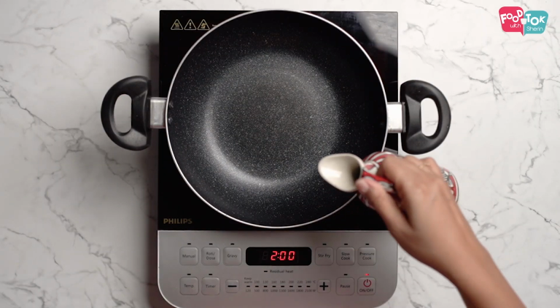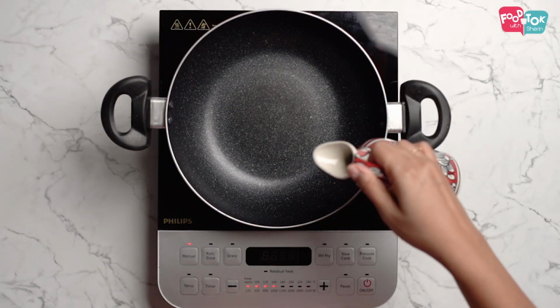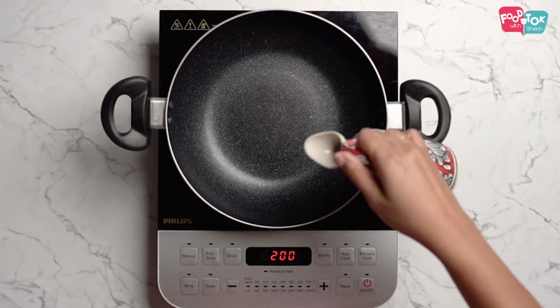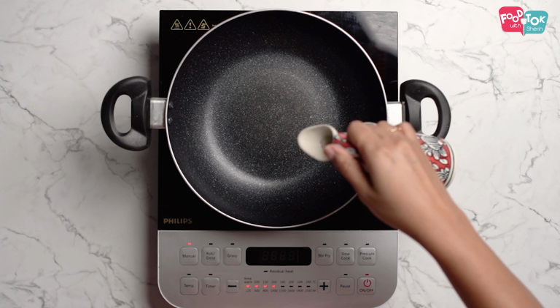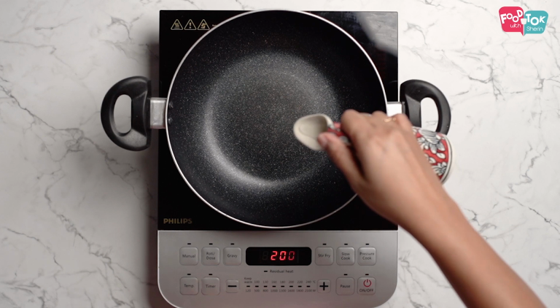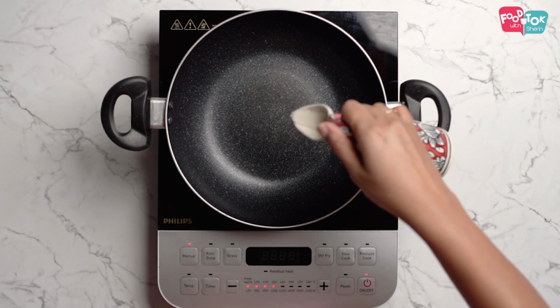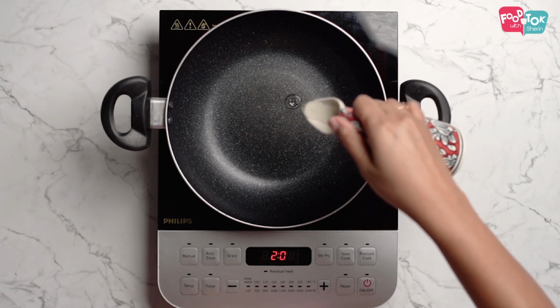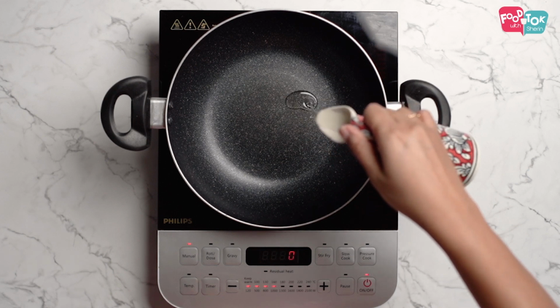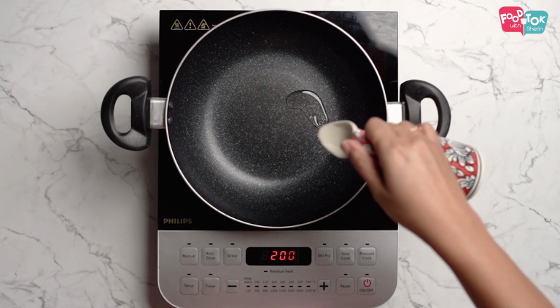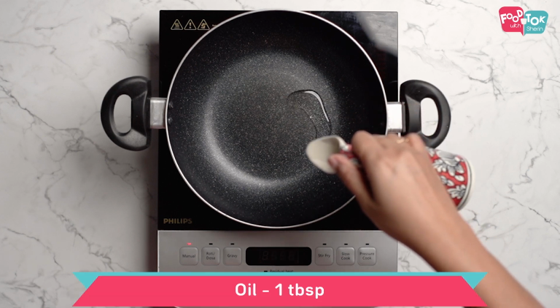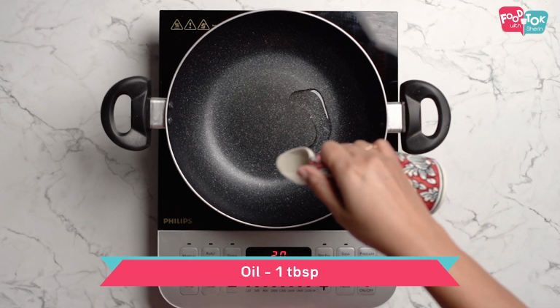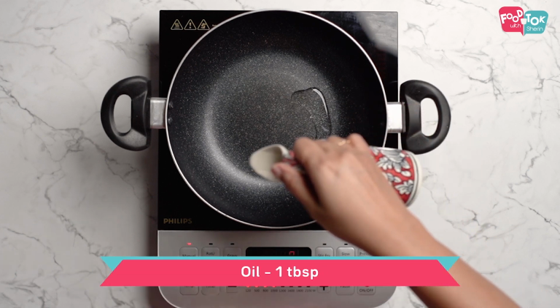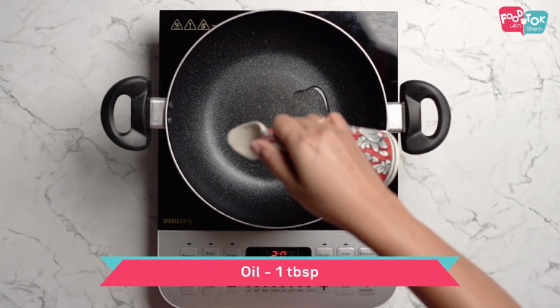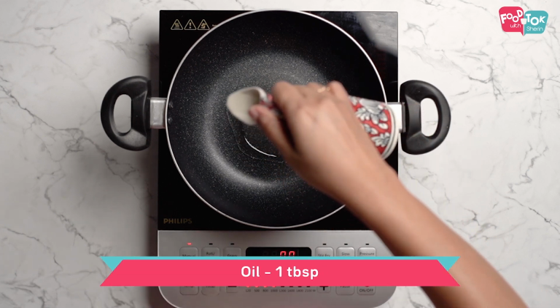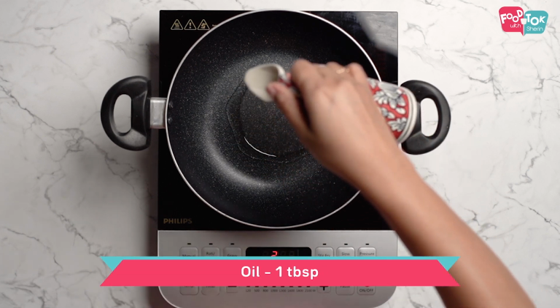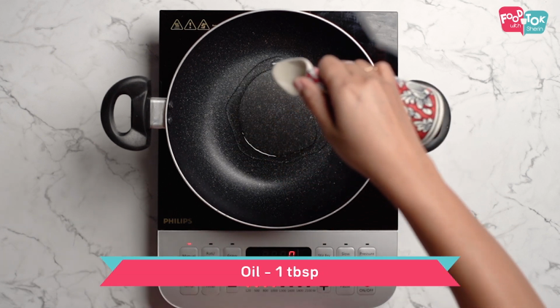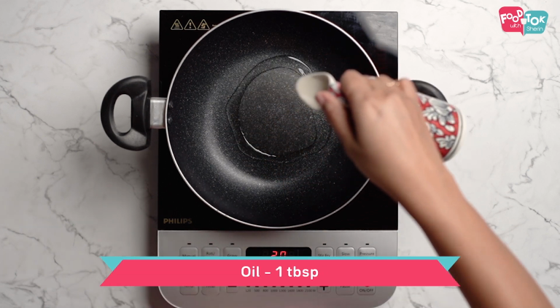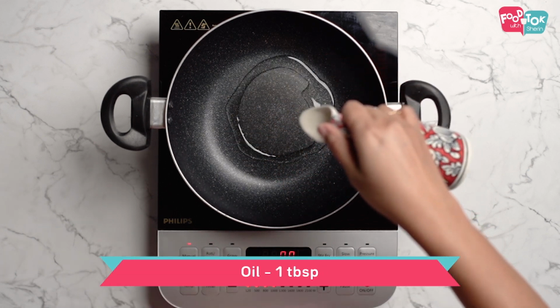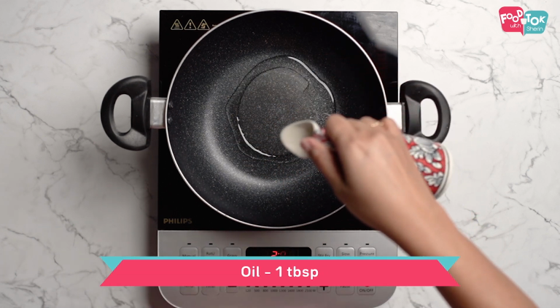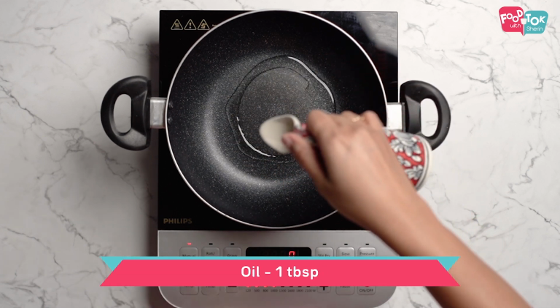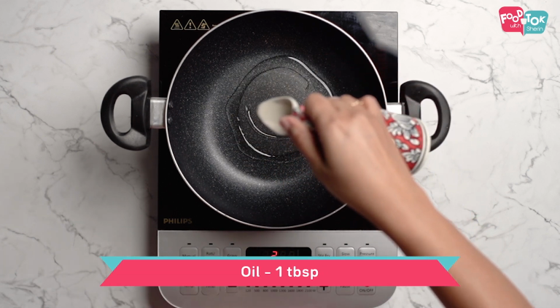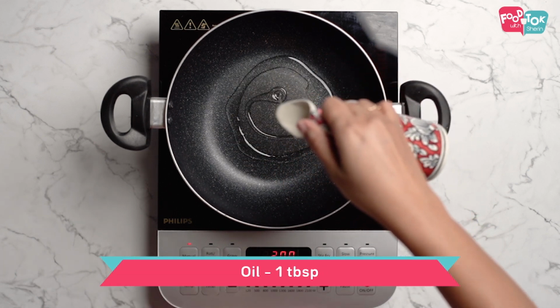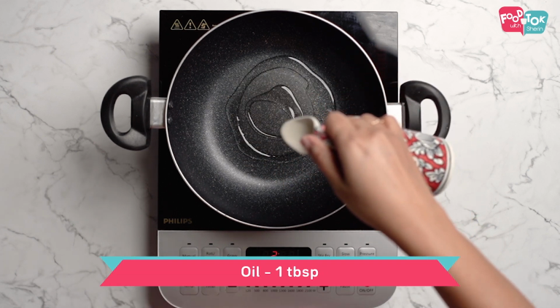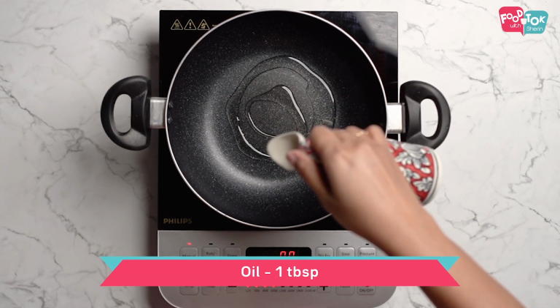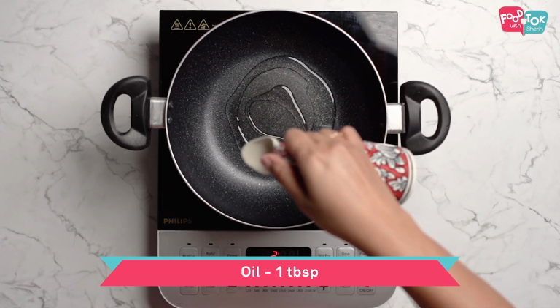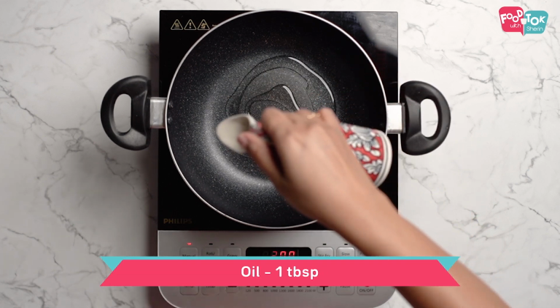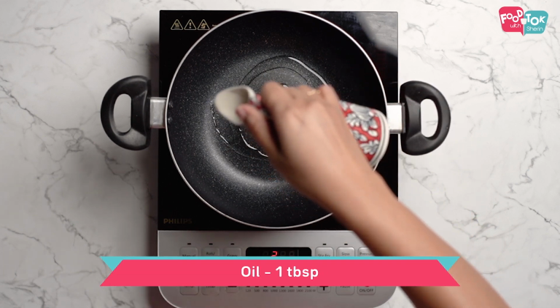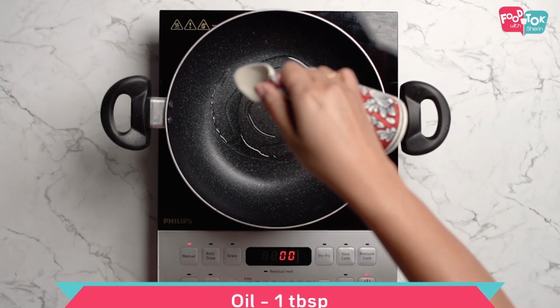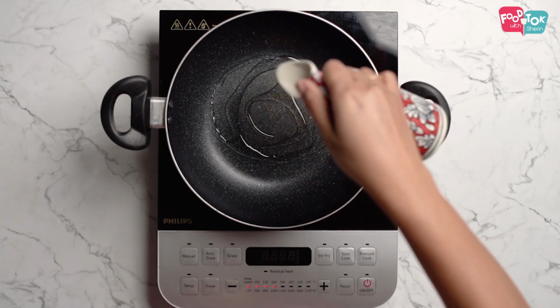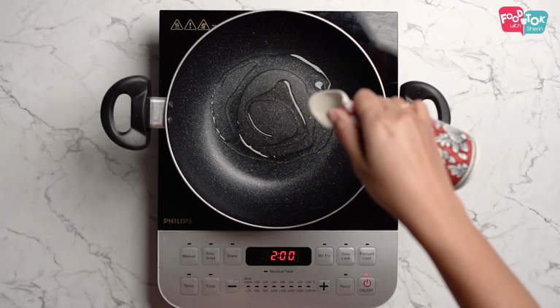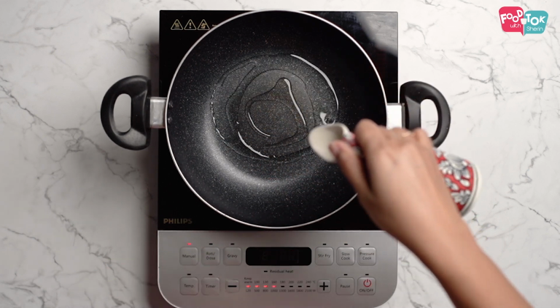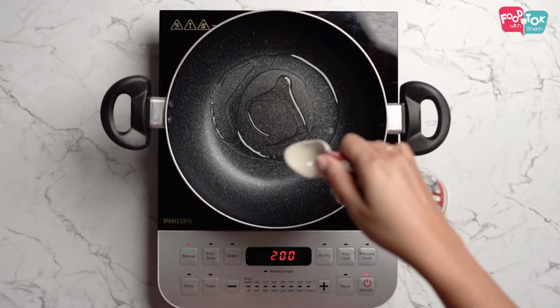We will fill the pot at that time. Fill the pot in the pan.